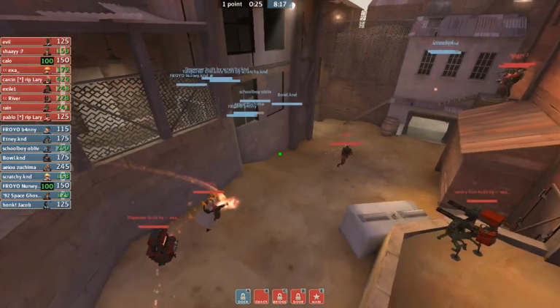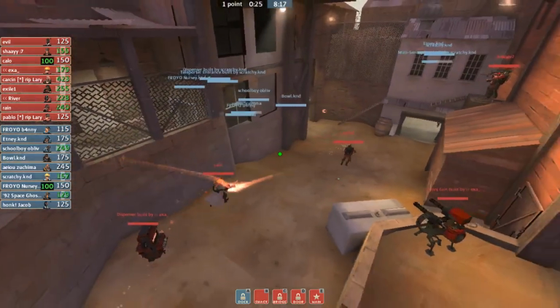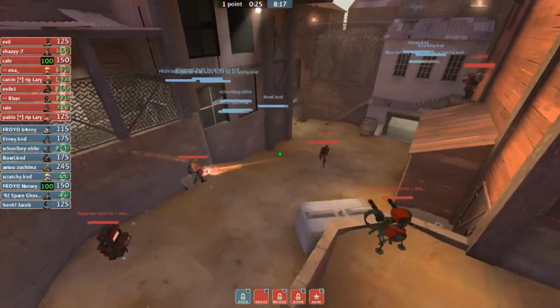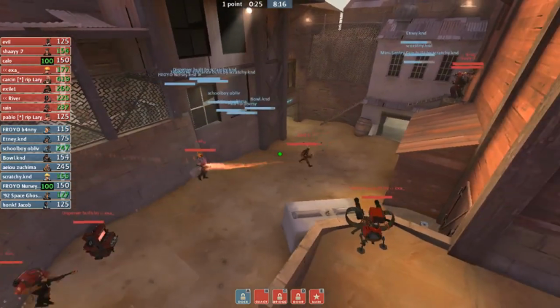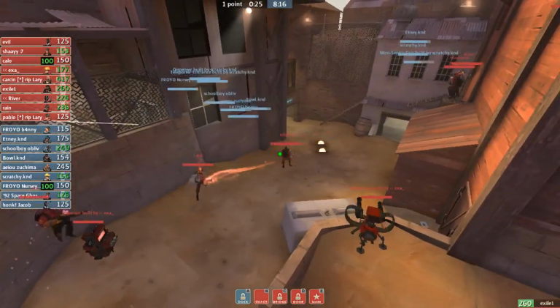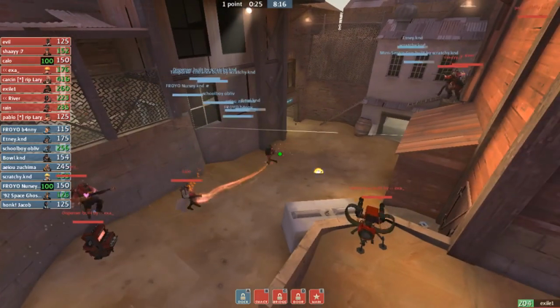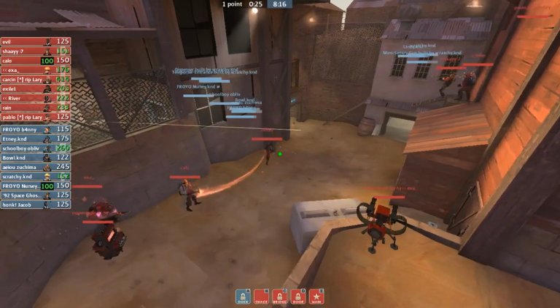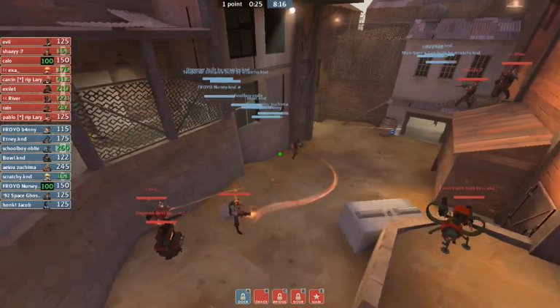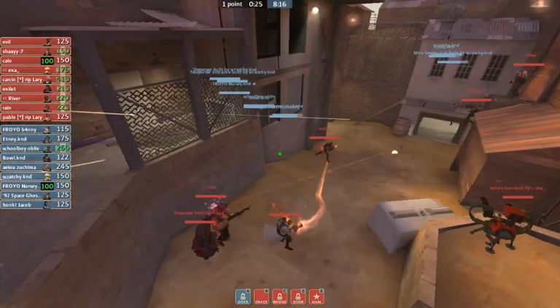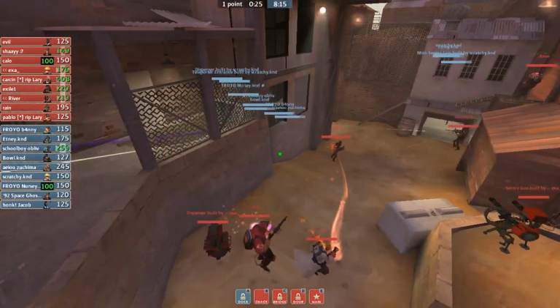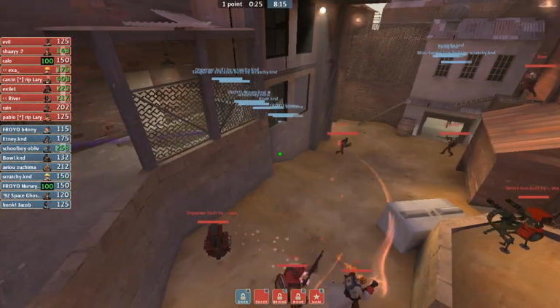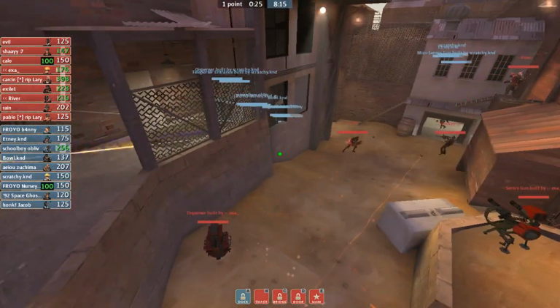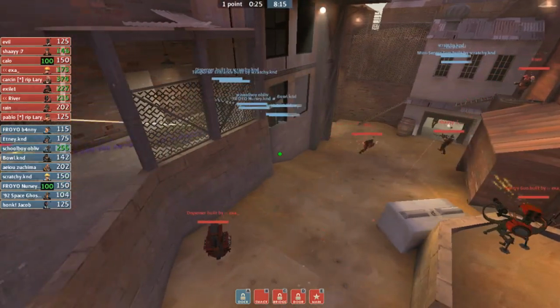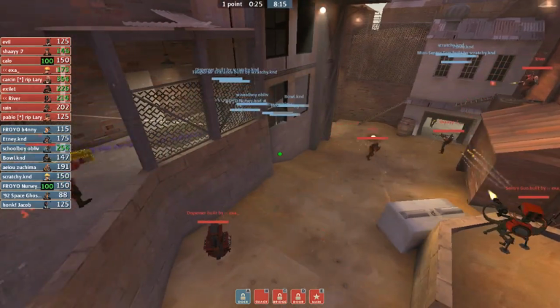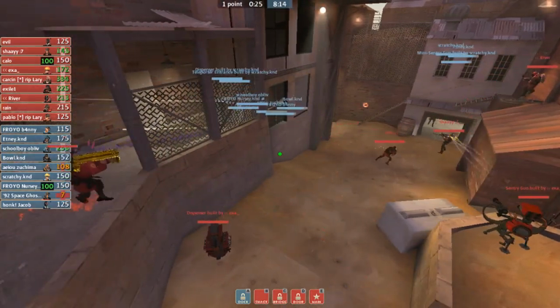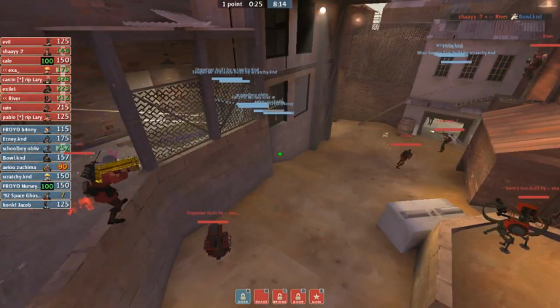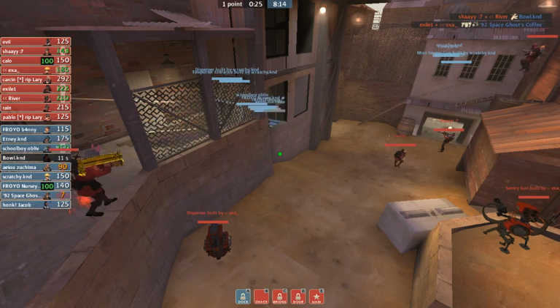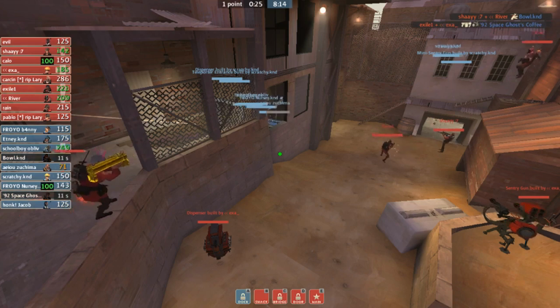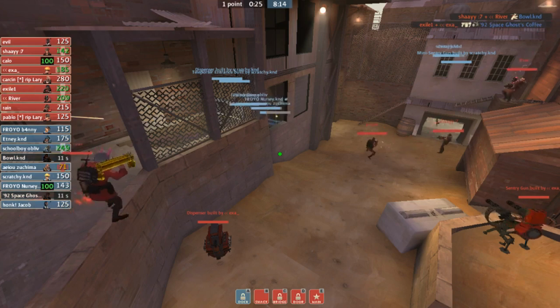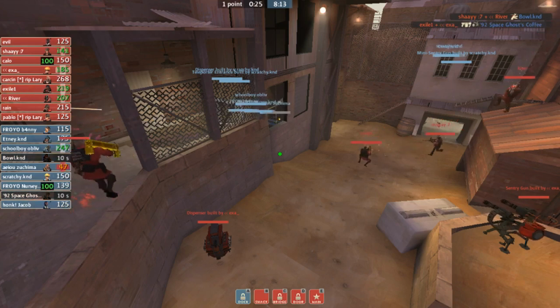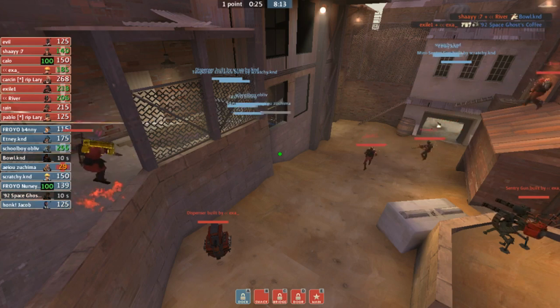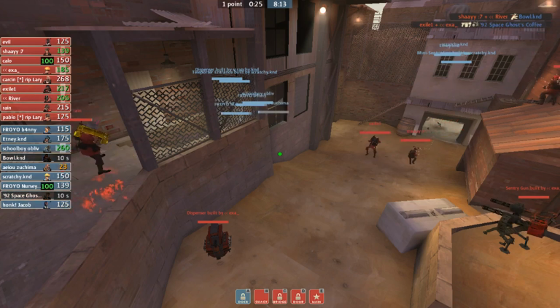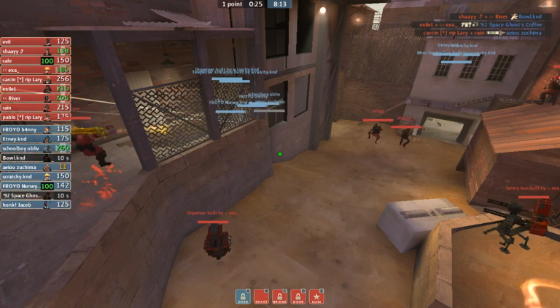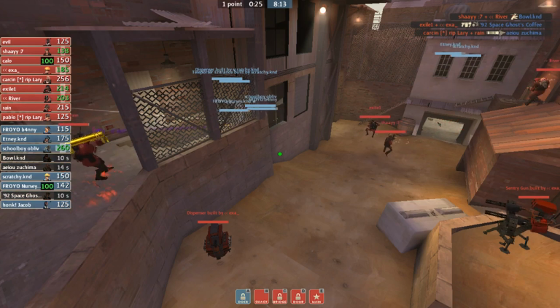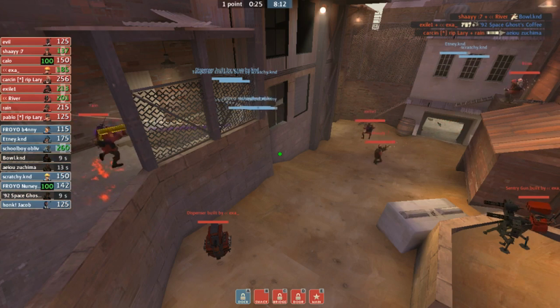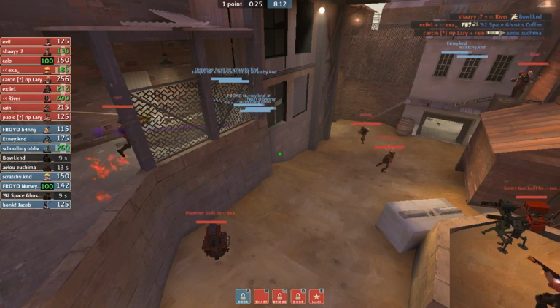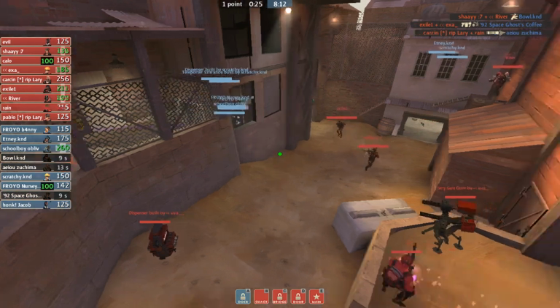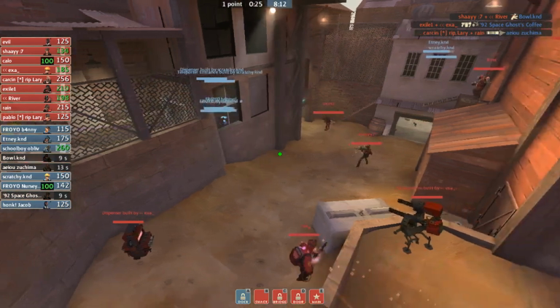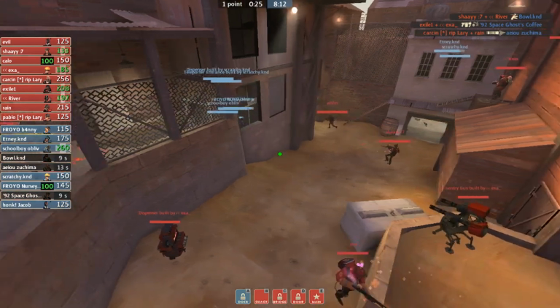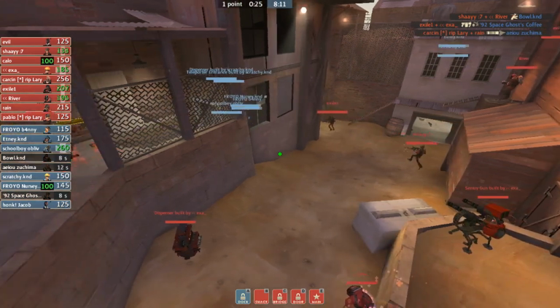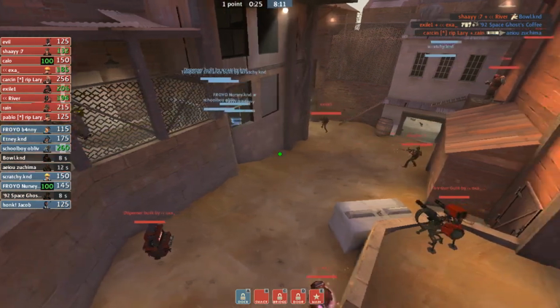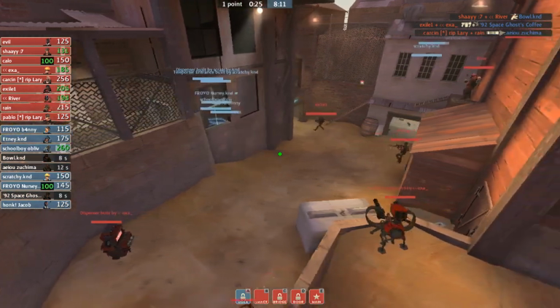The spy gets taken down on A. Your spy on defense getting taken down on A means a lot, because that means a lot of the information is going to be lost. So any players that are here can be going for any sort of play. Both teams are about 9v9 now, so you want to be seeing some aggression come out from offense on Steel at this point. You want to take an exchange kind of like Upward, as early as possible, because if not you're just wasting time.